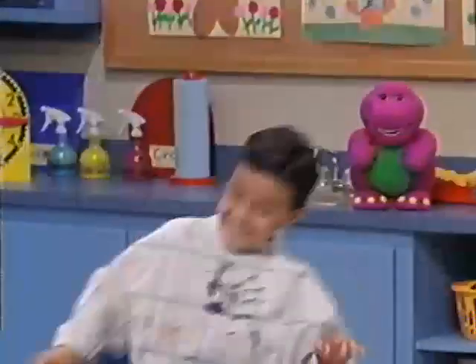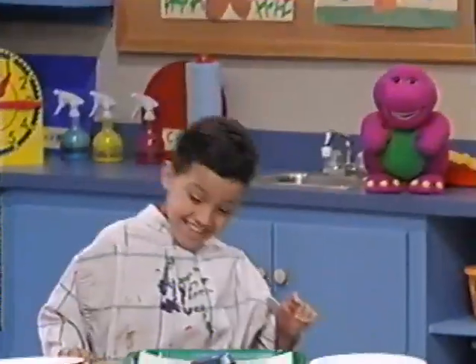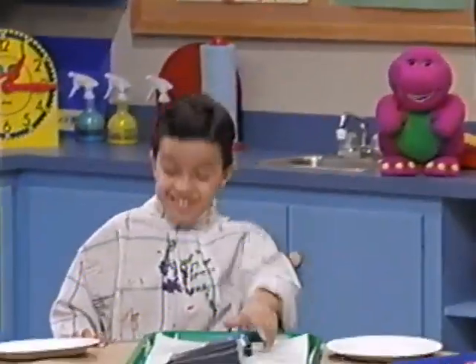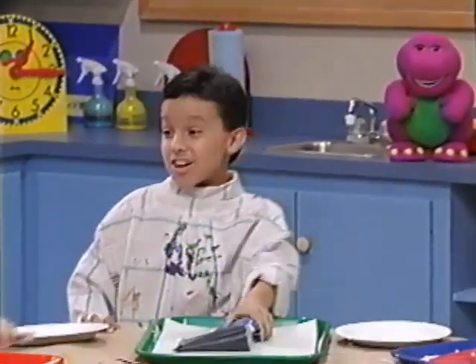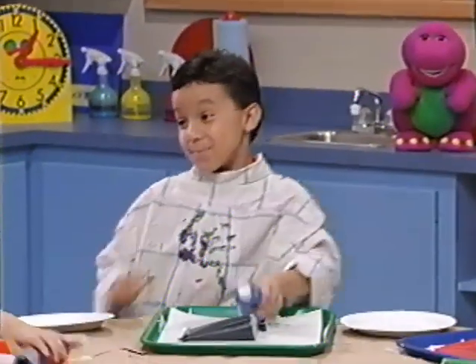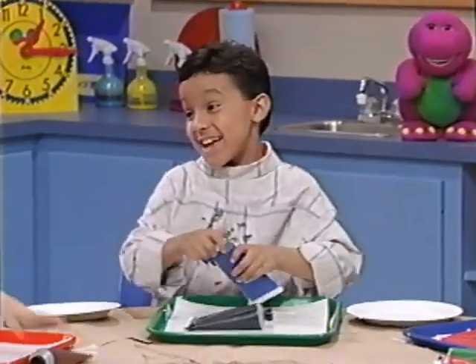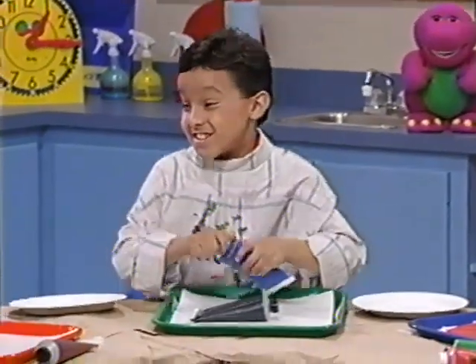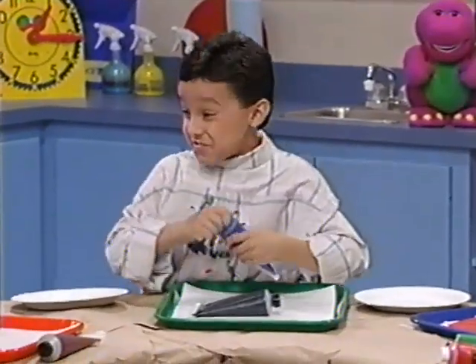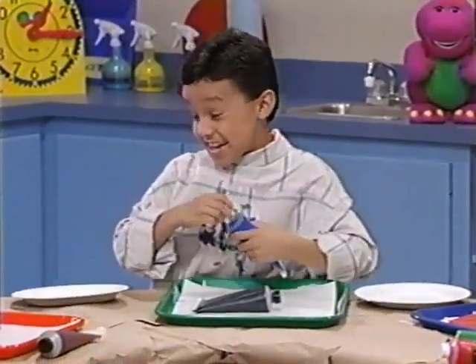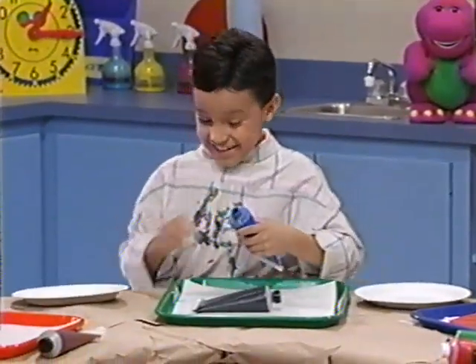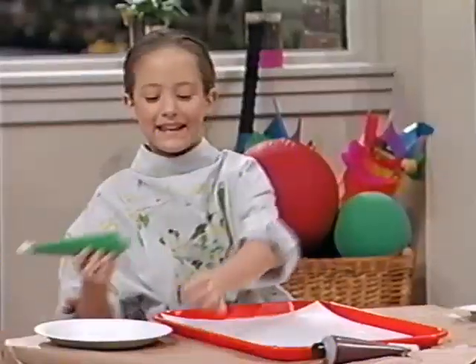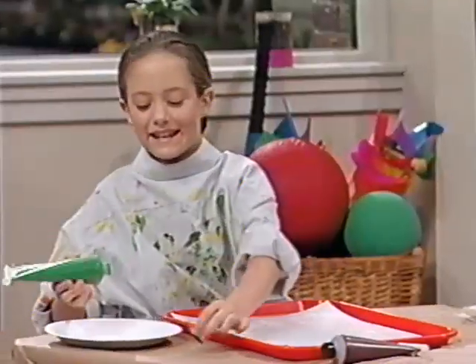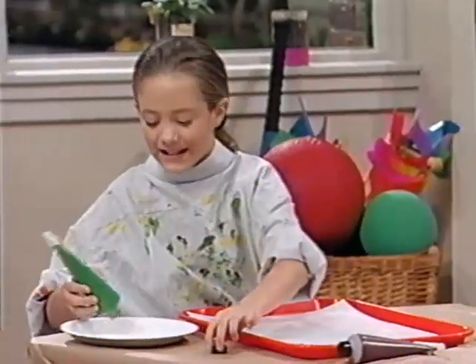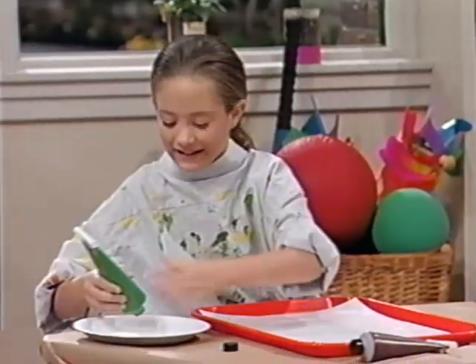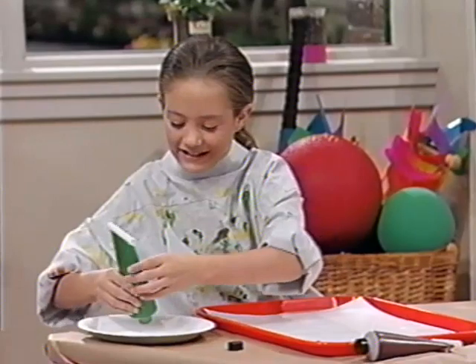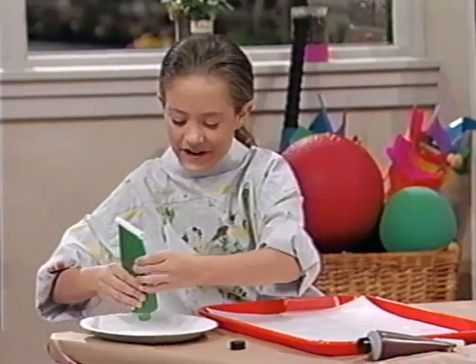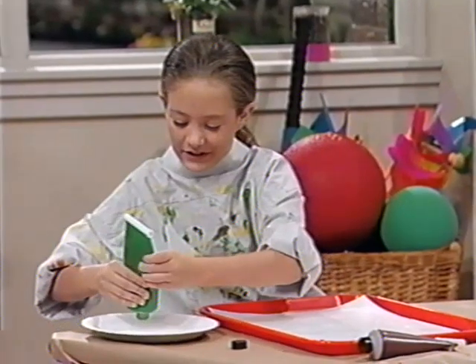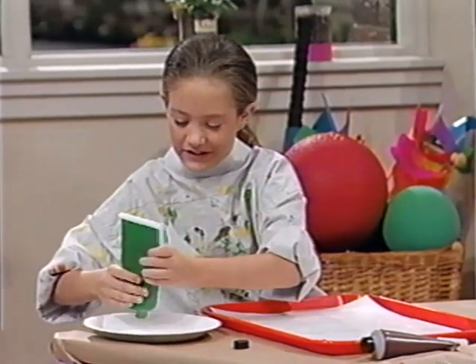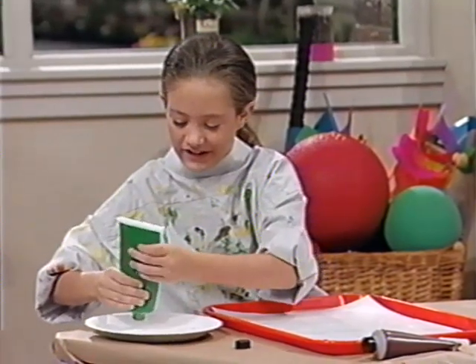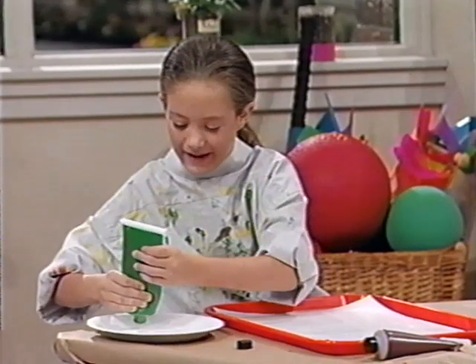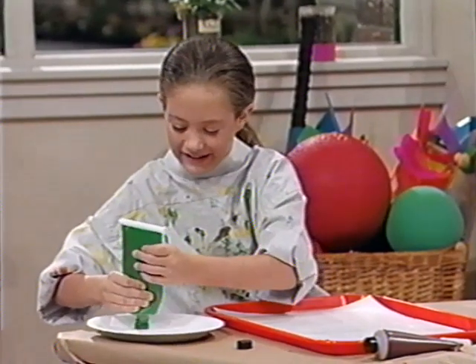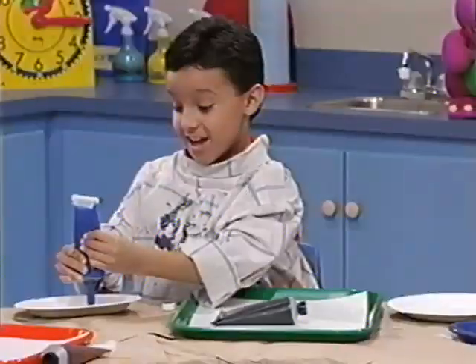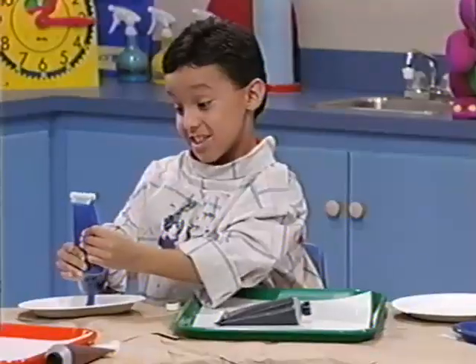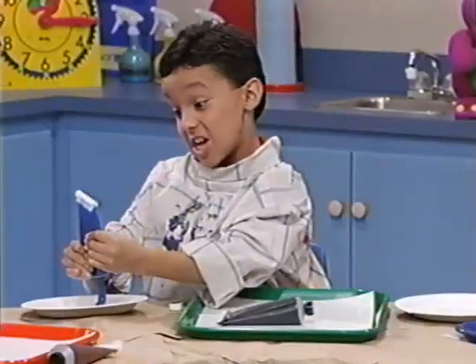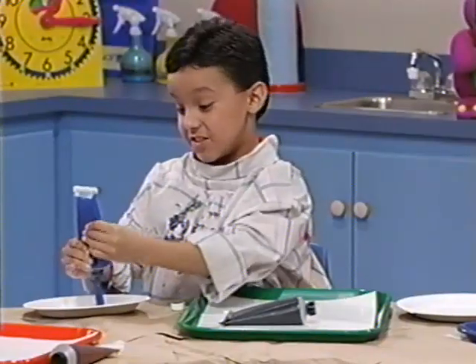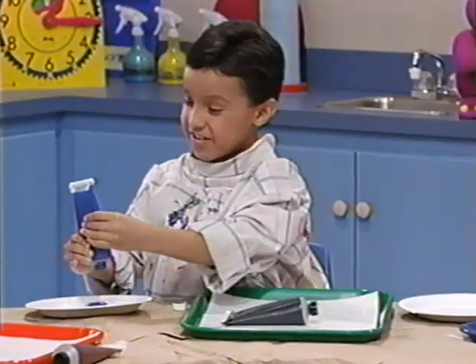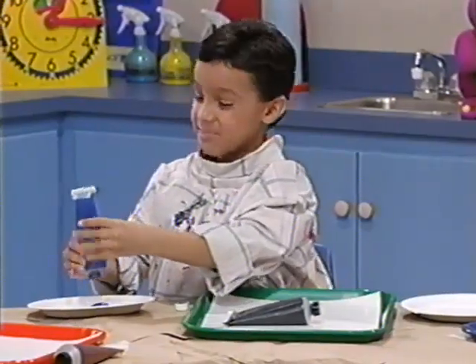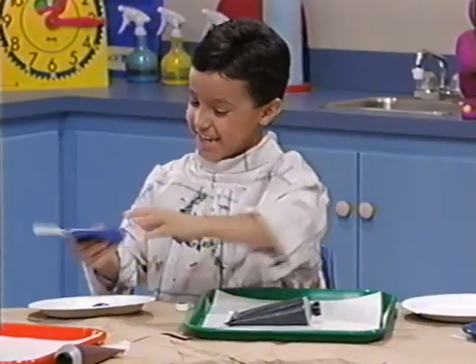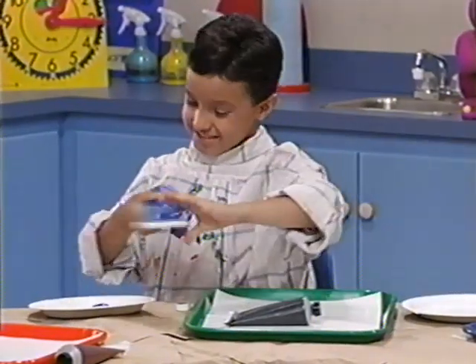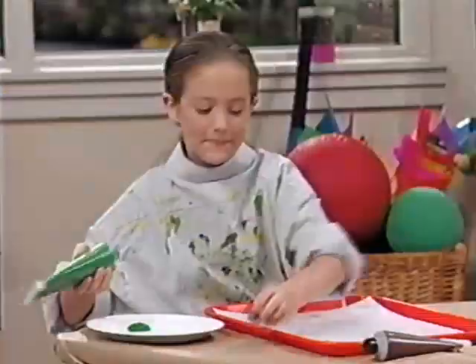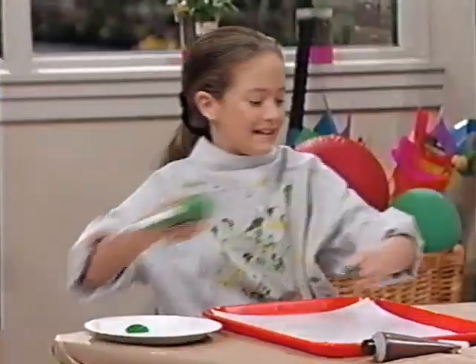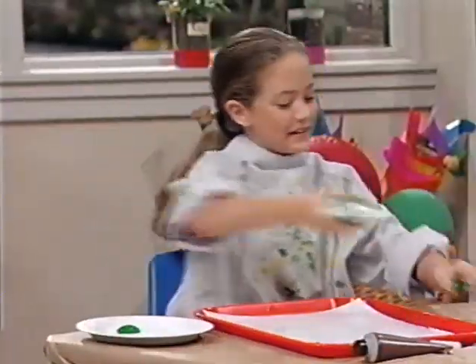This is going to be lots of fun. It's easy to make lots of colors when you finger paint. I love to finger paint. Me too.